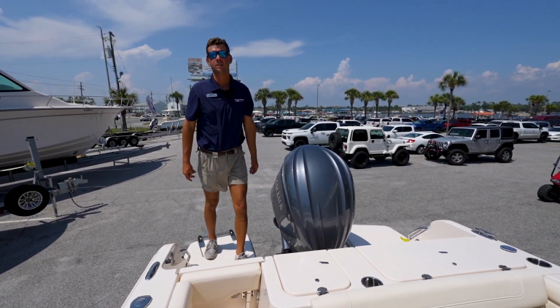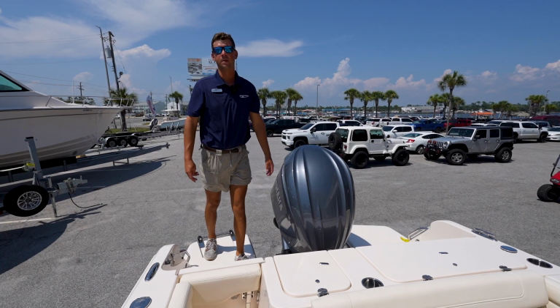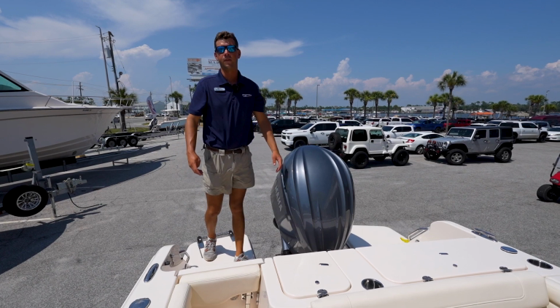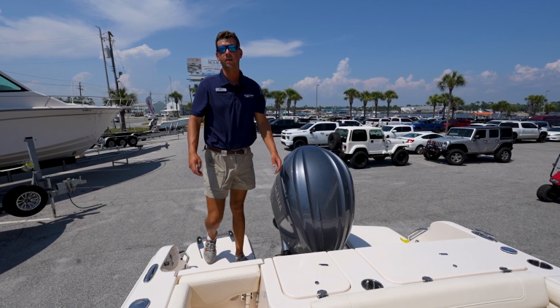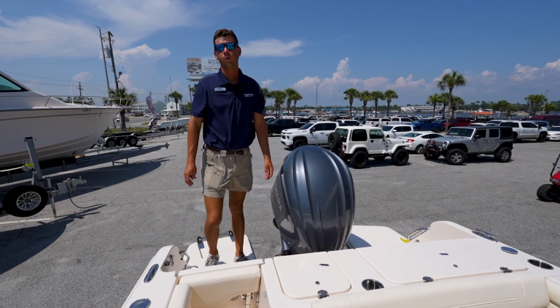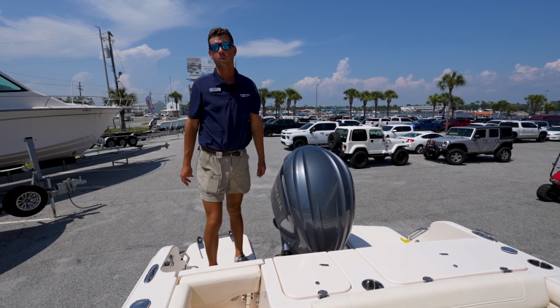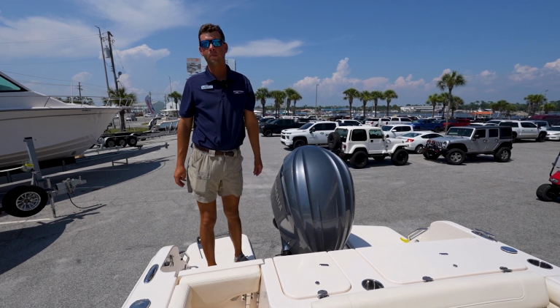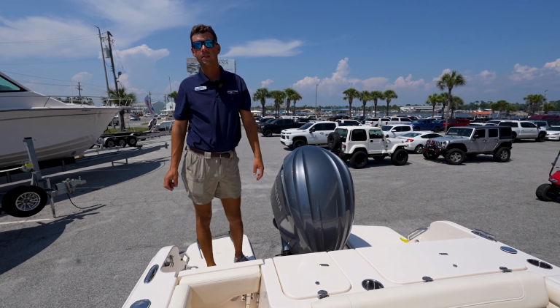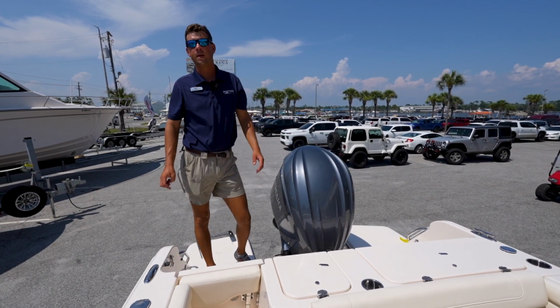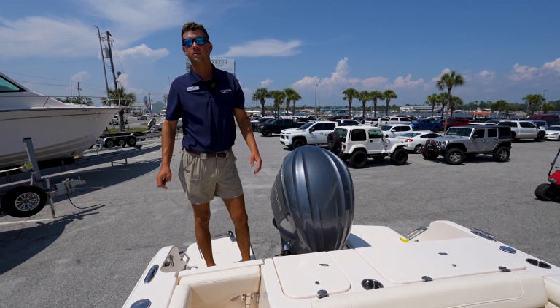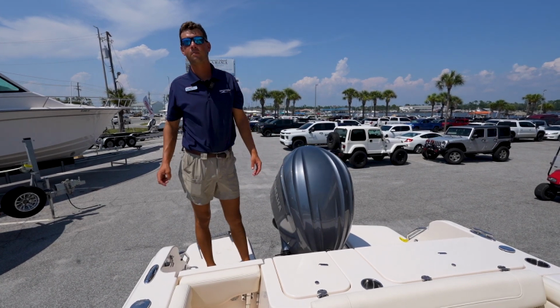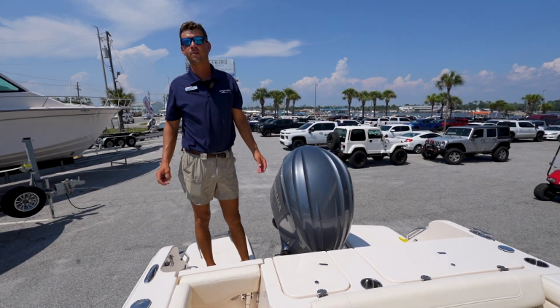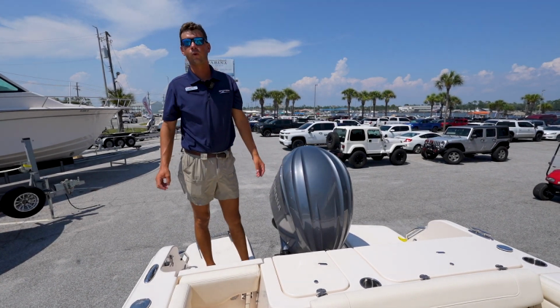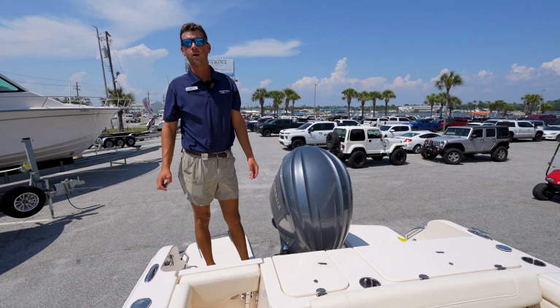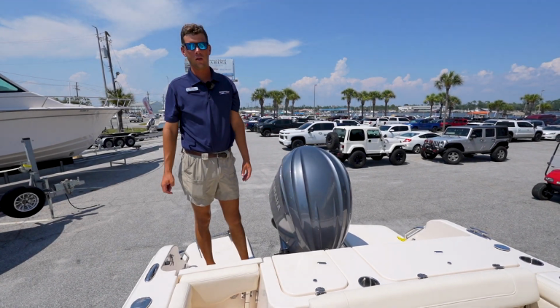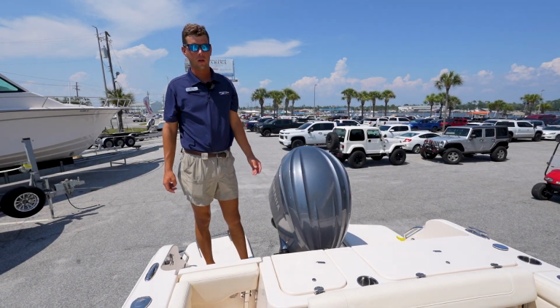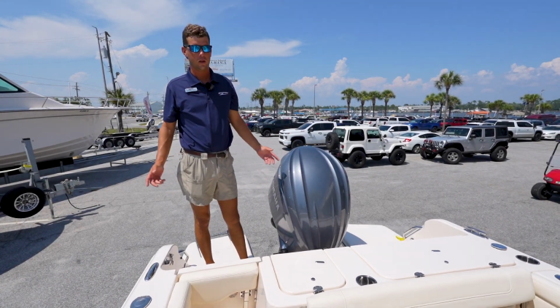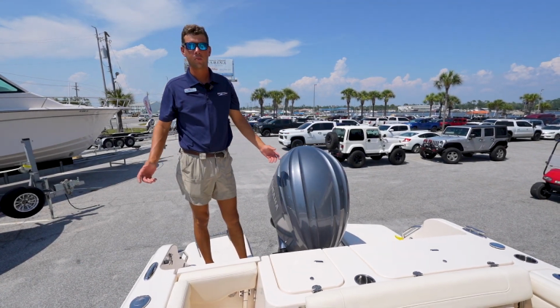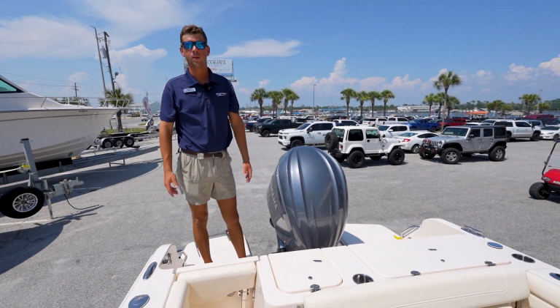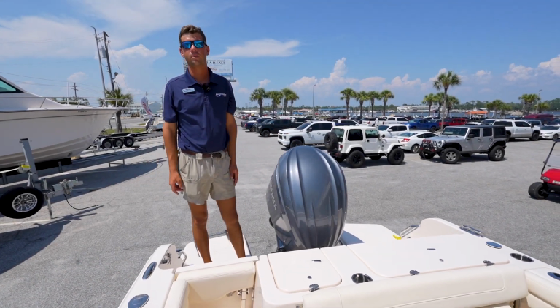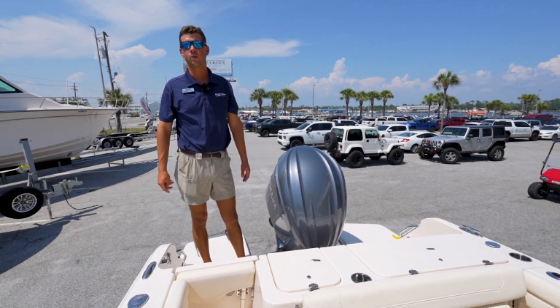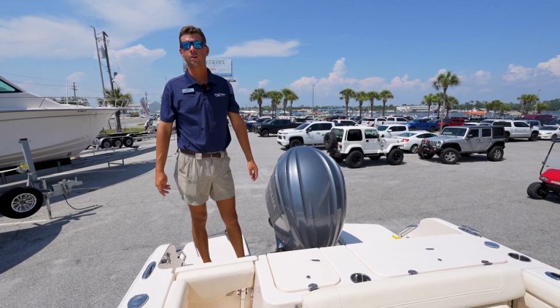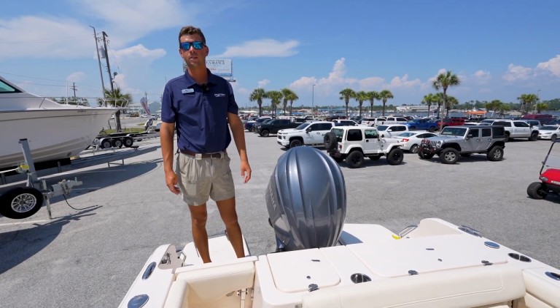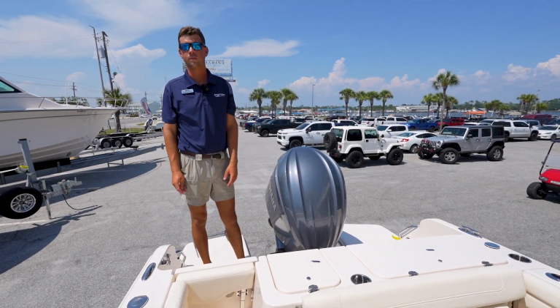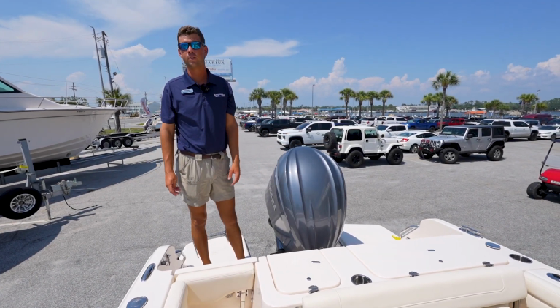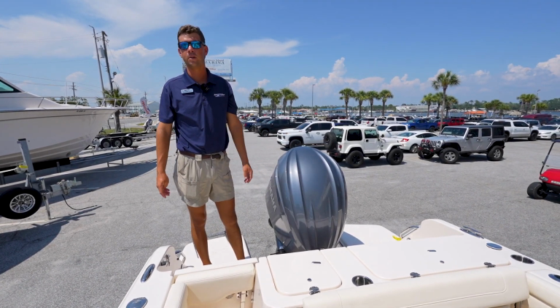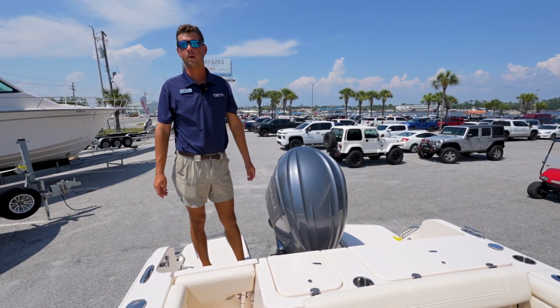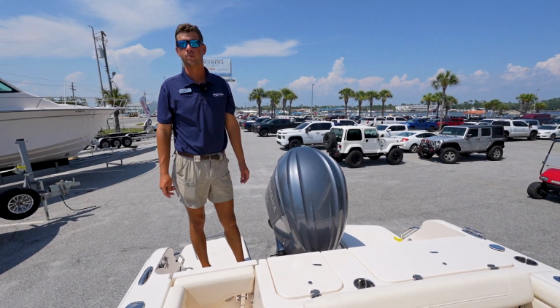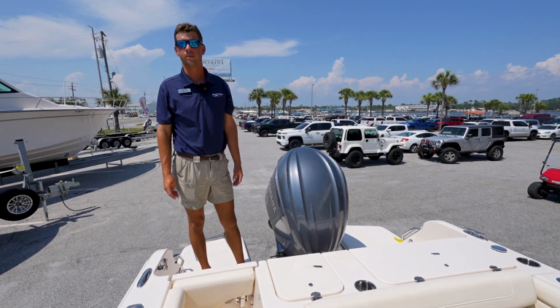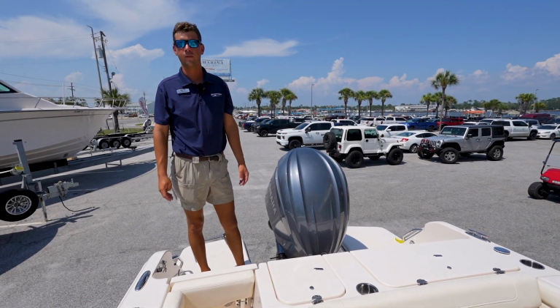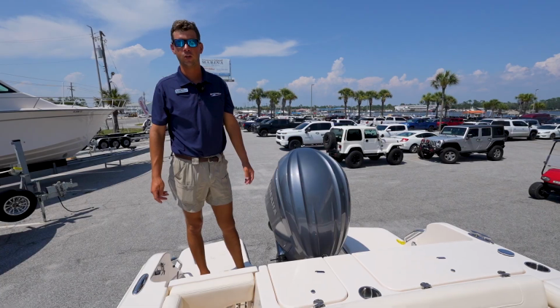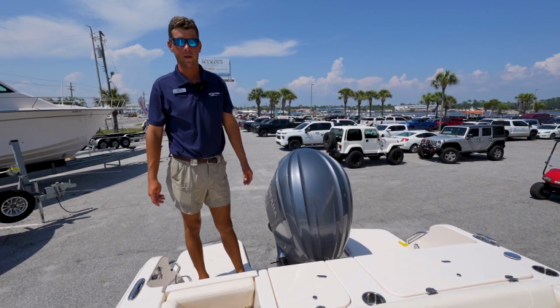My name is Ben Finley, I work at Marine Max, Panama City Beach, Florida. Come look at the 236 Fisherman in person. Have a good day.